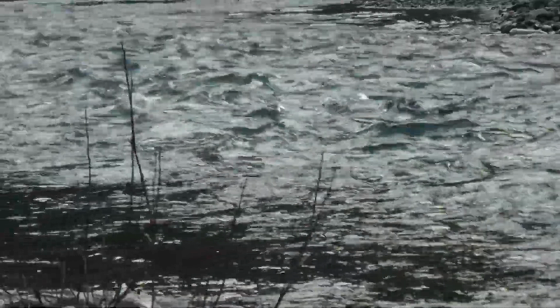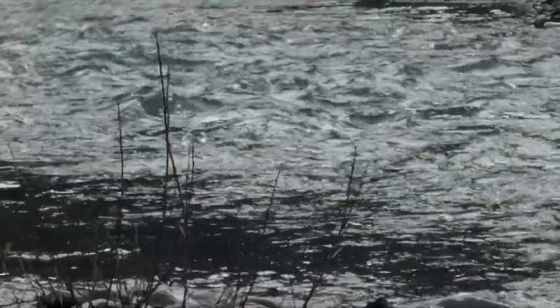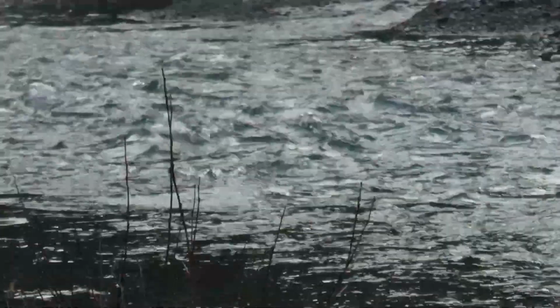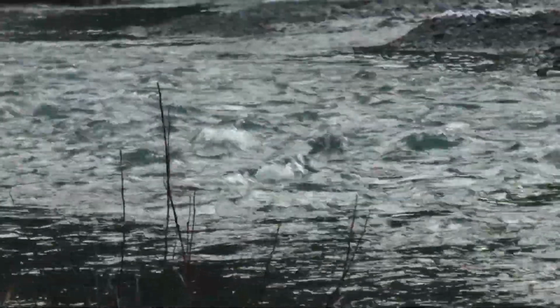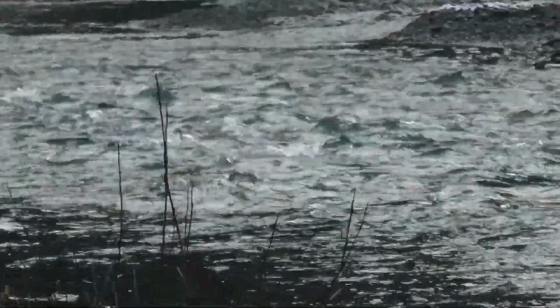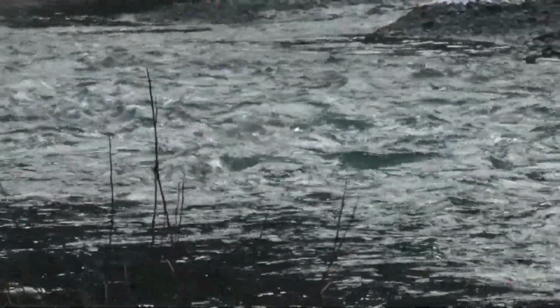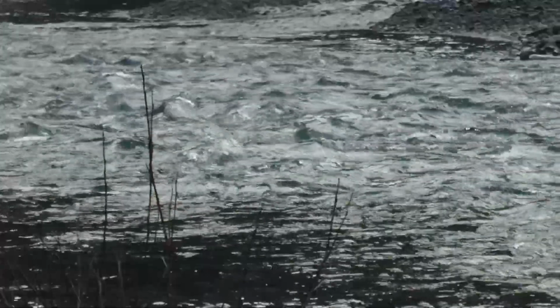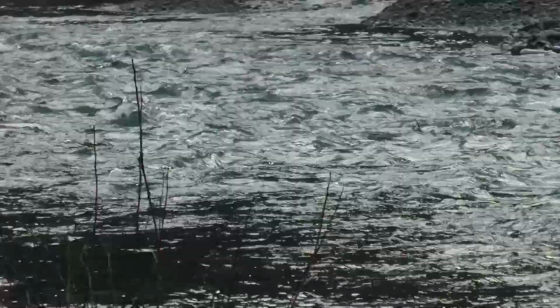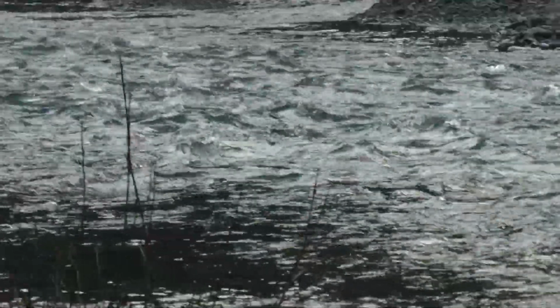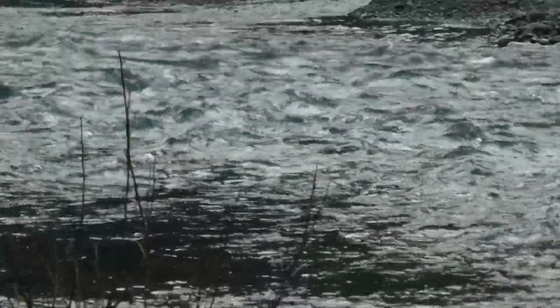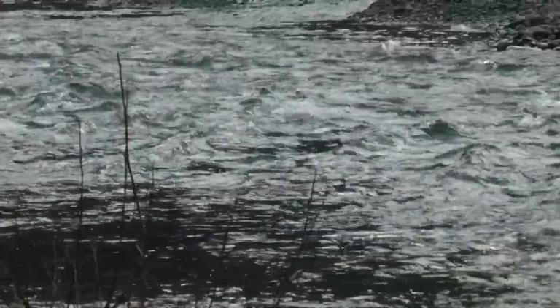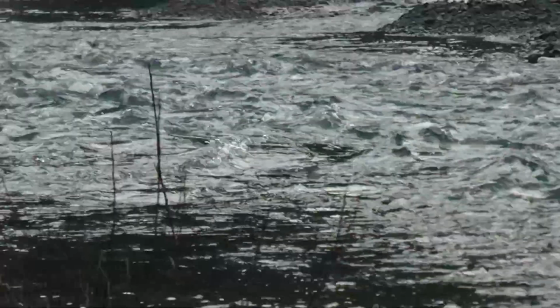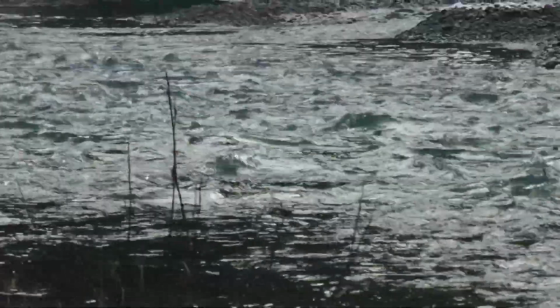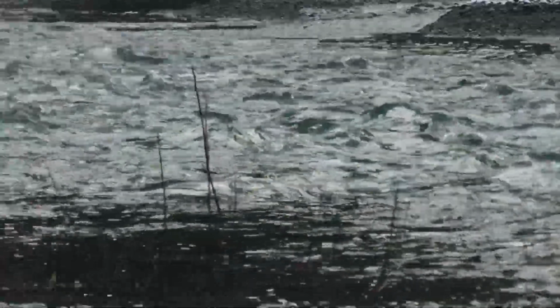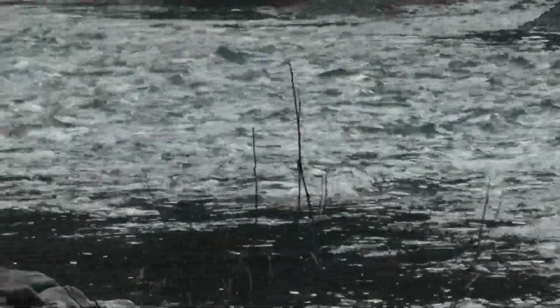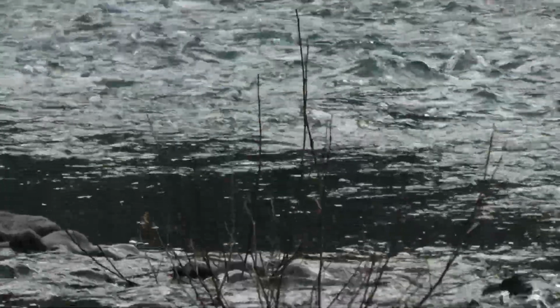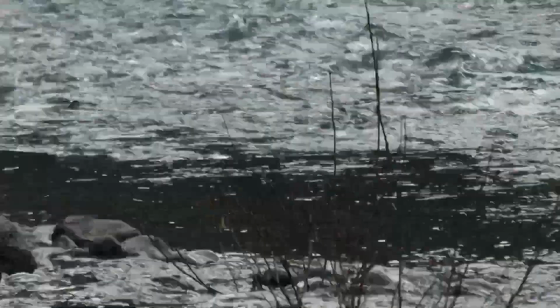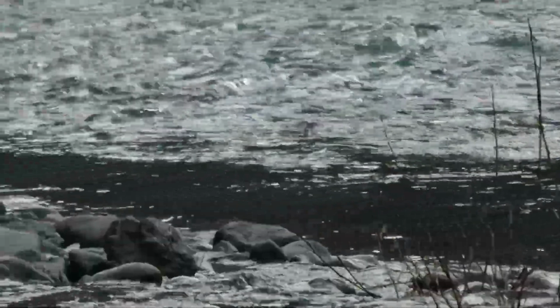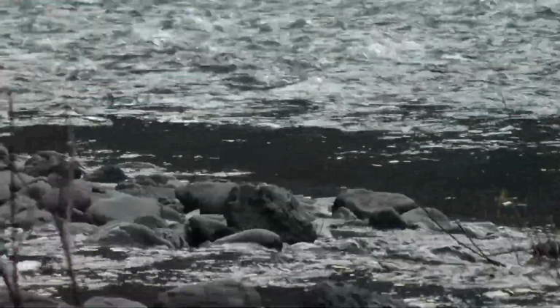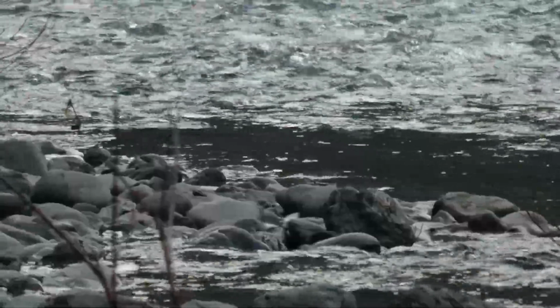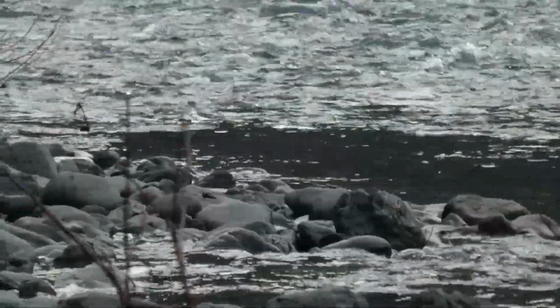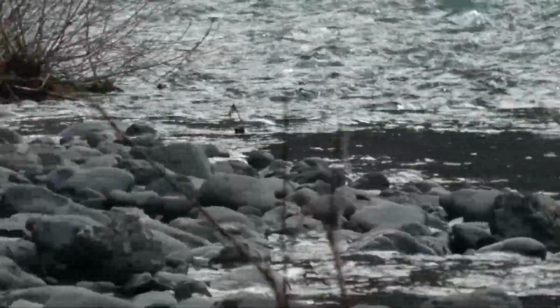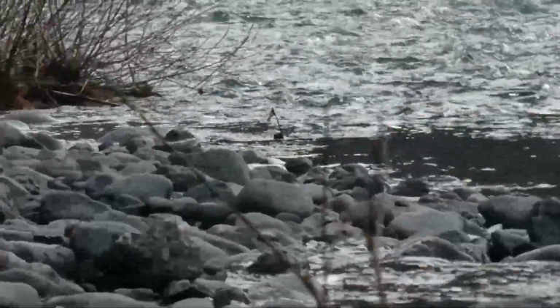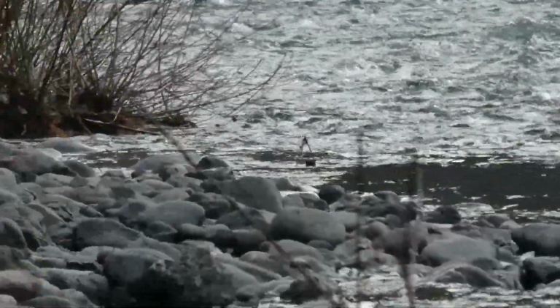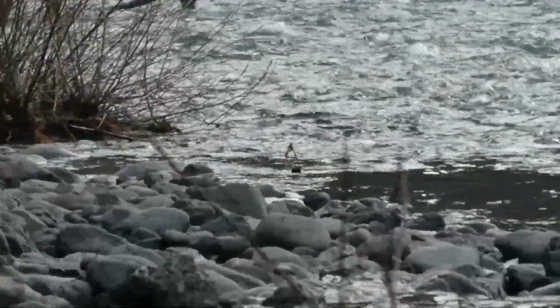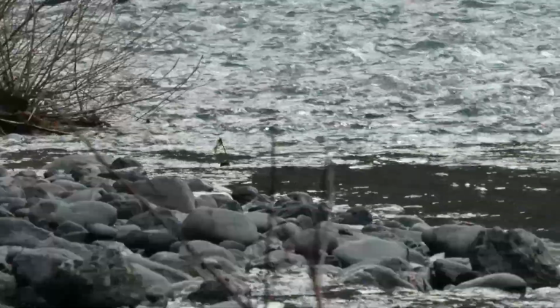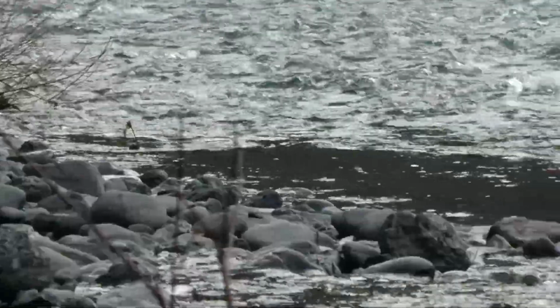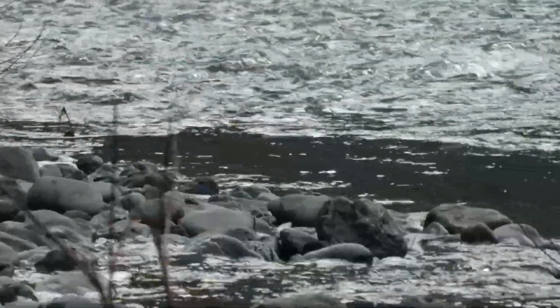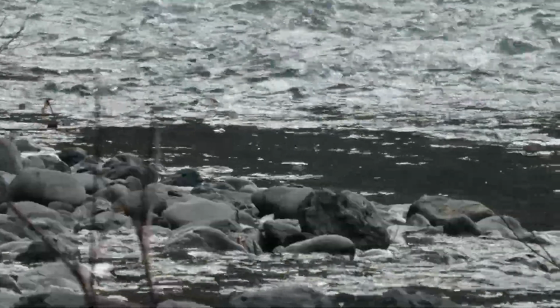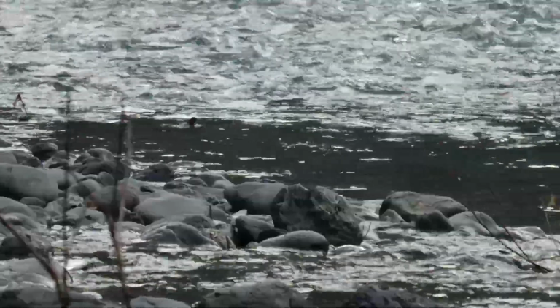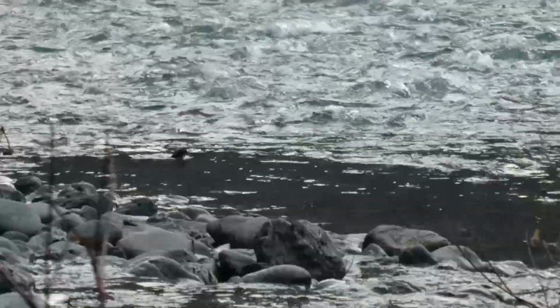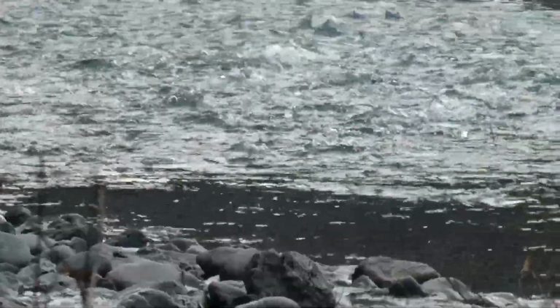There's a dipper bird. They actually go right into the stream and get insects off the bottom.